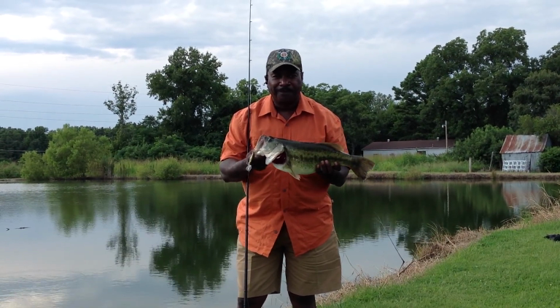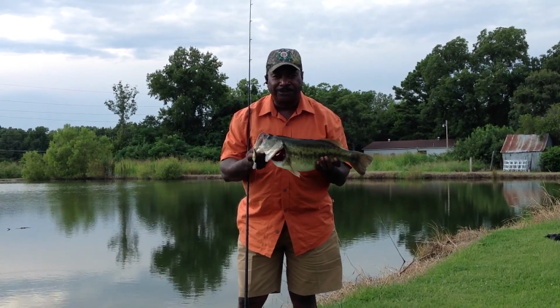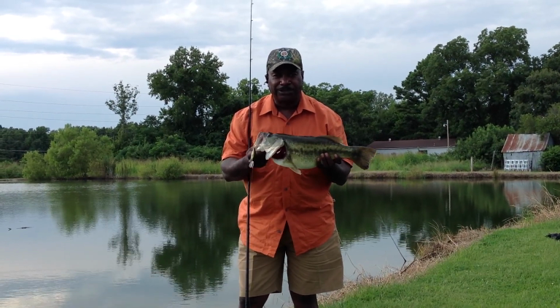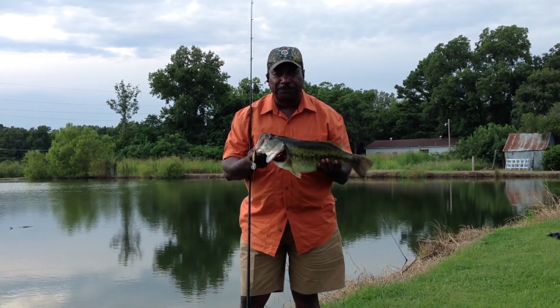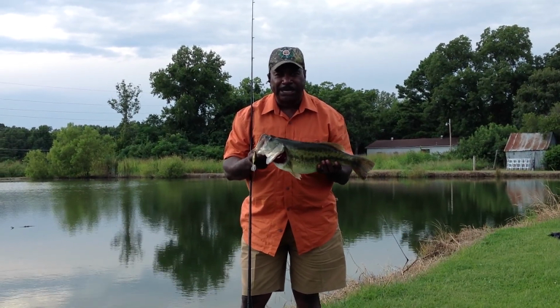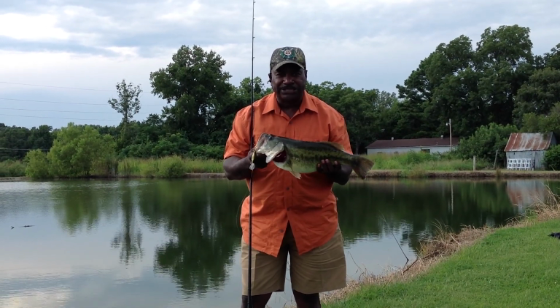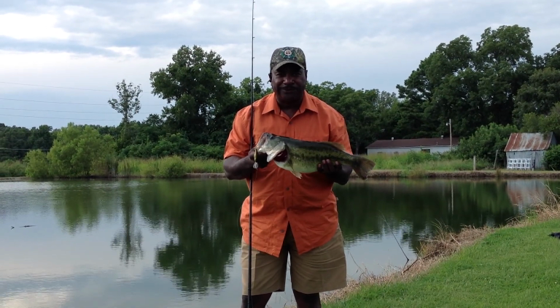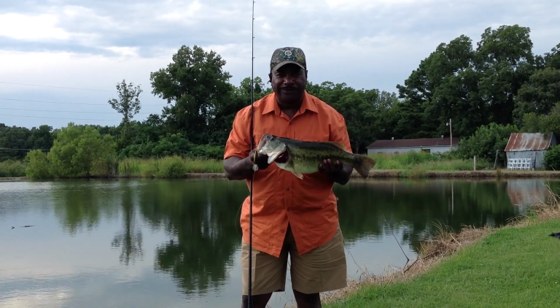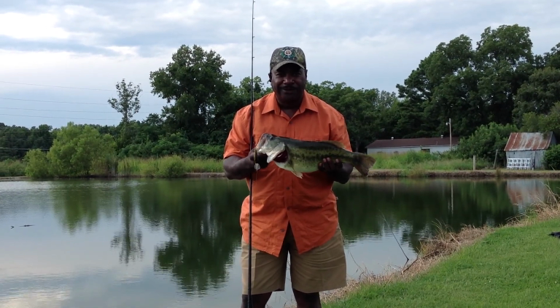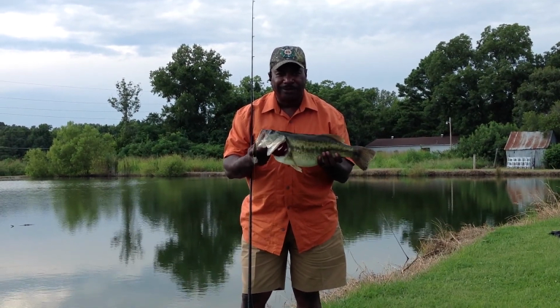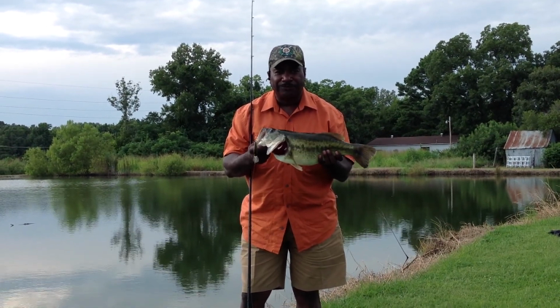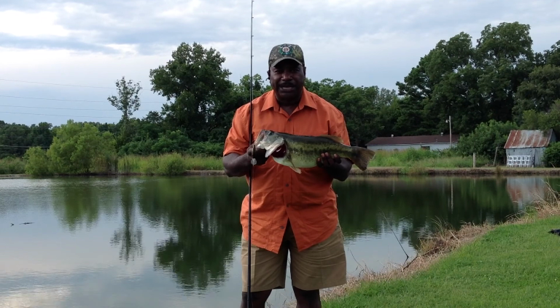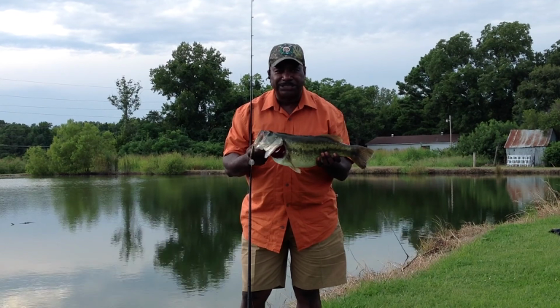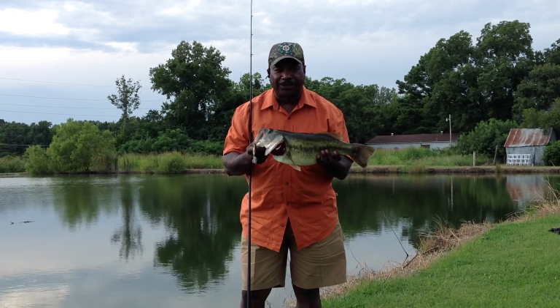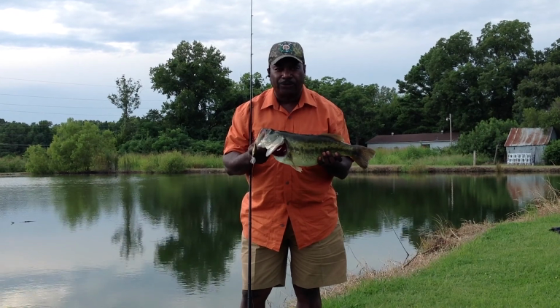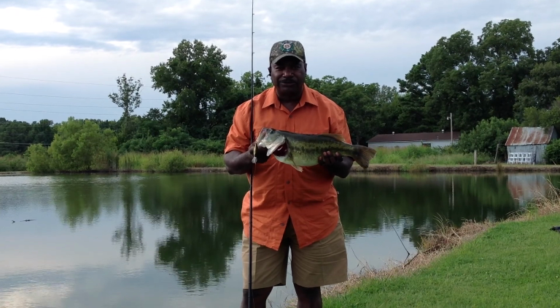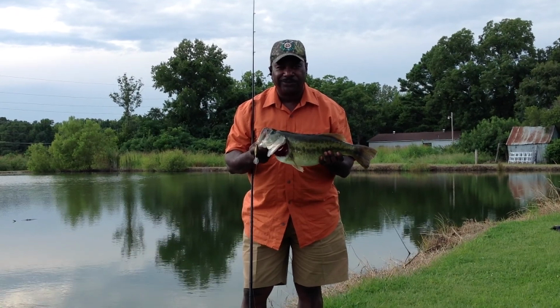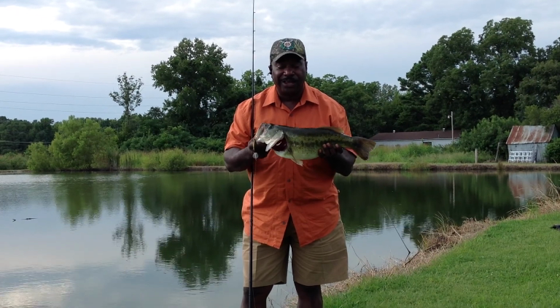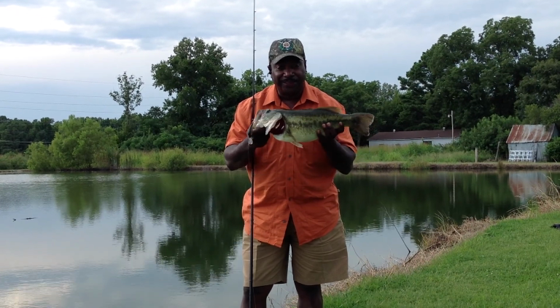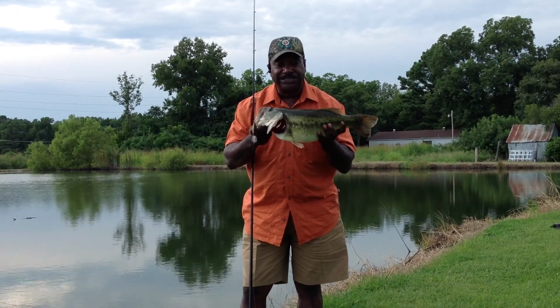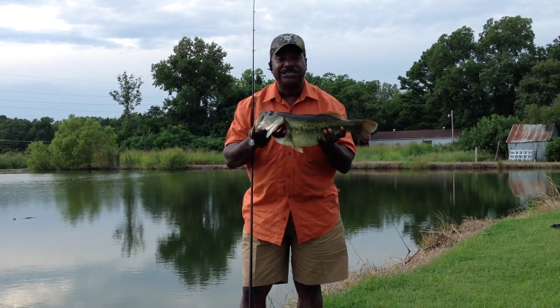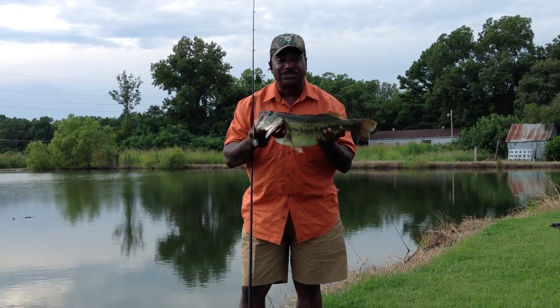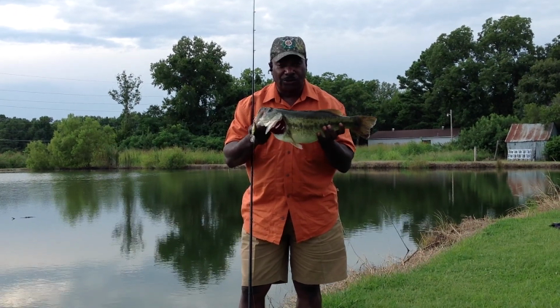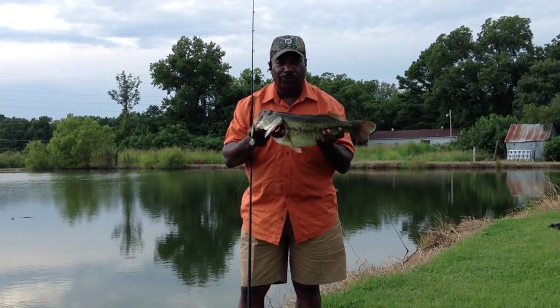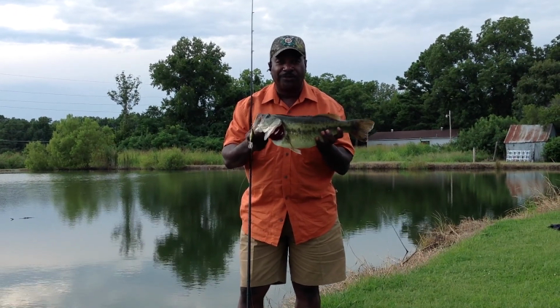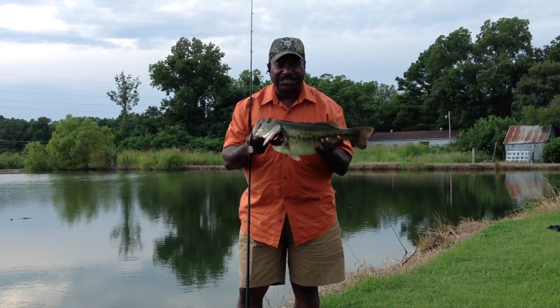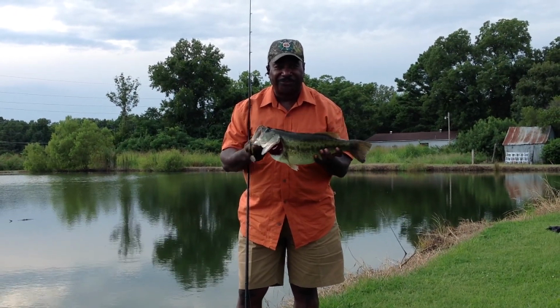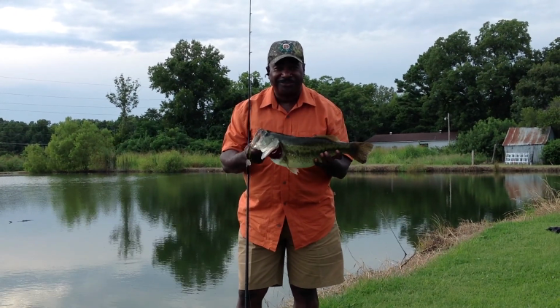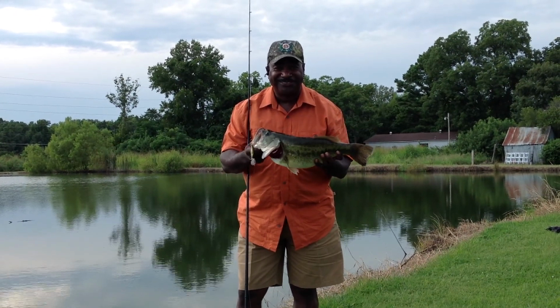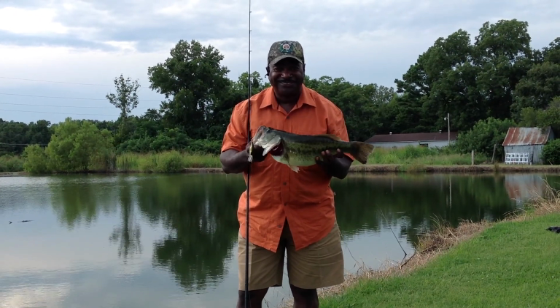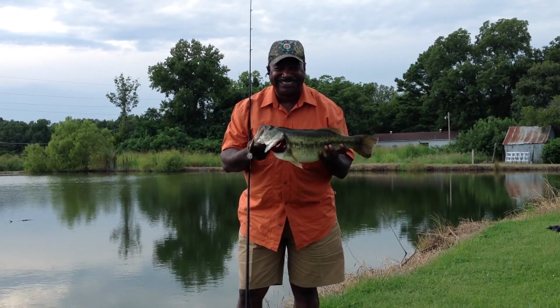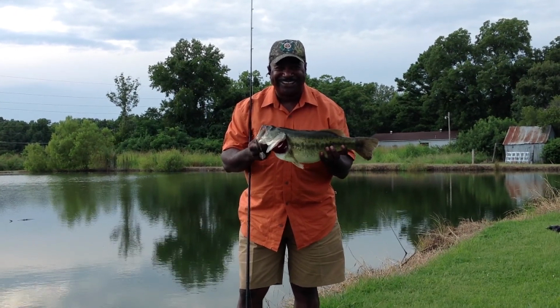This is Clifton Blanchett, and Clifton Blanchett Outdoors, and this is the Soul of the South. Take care.